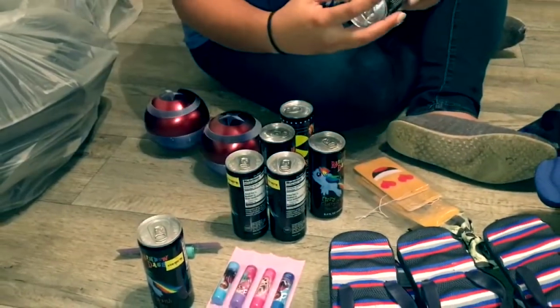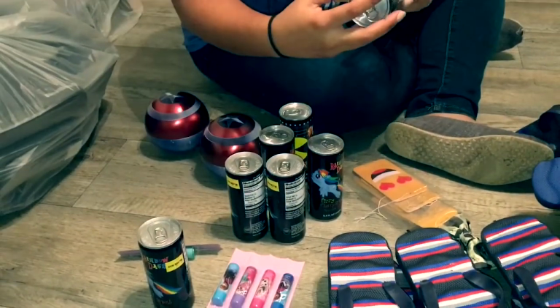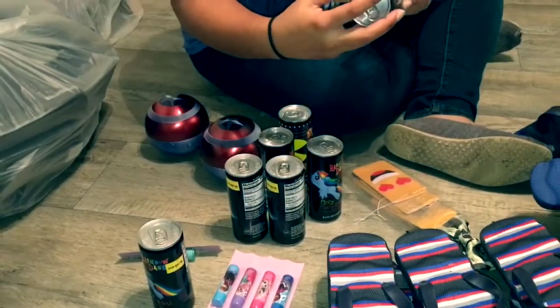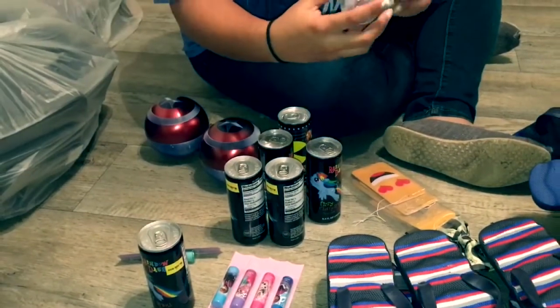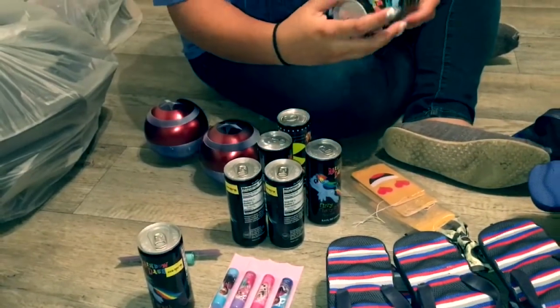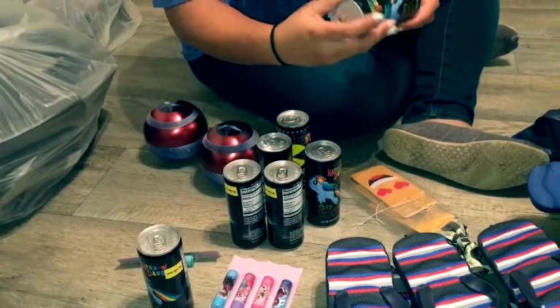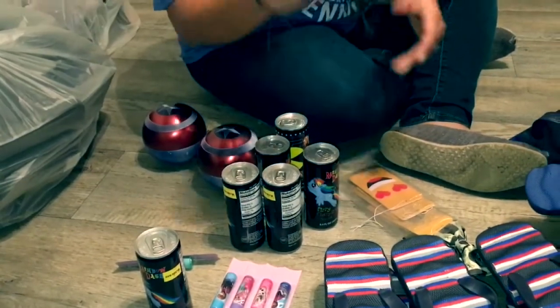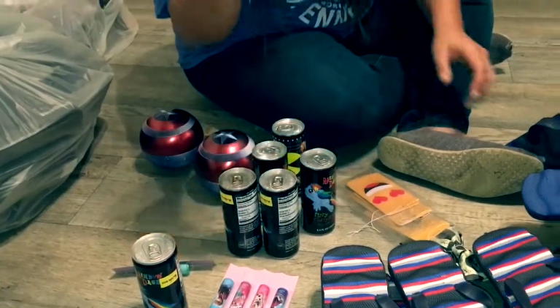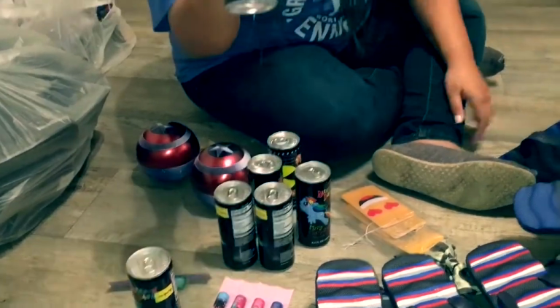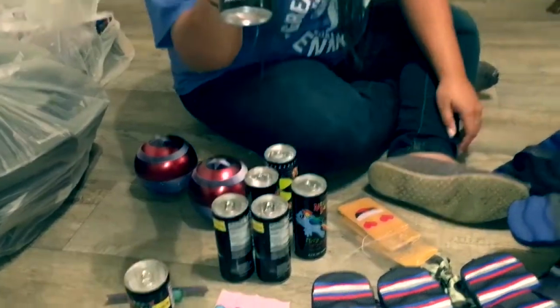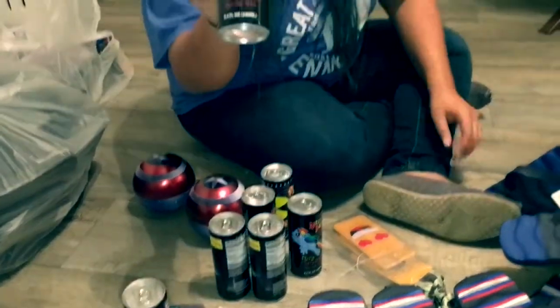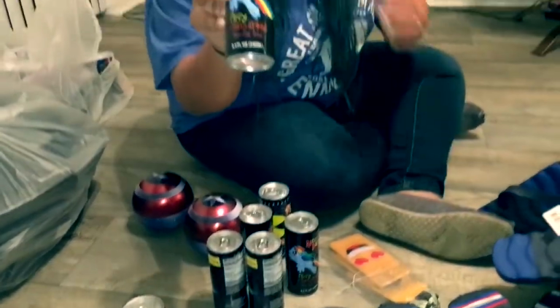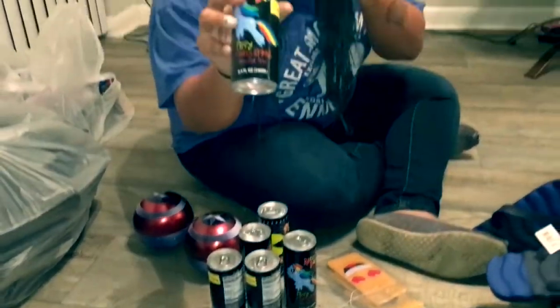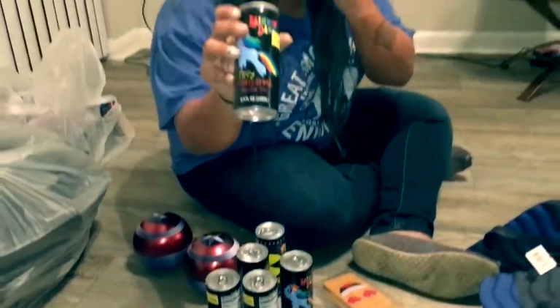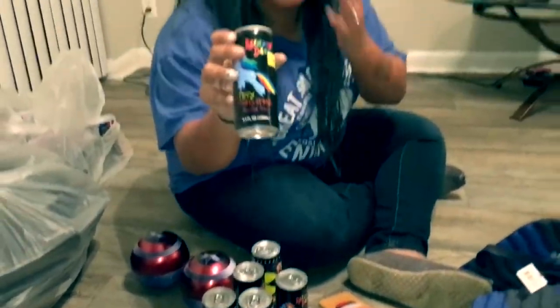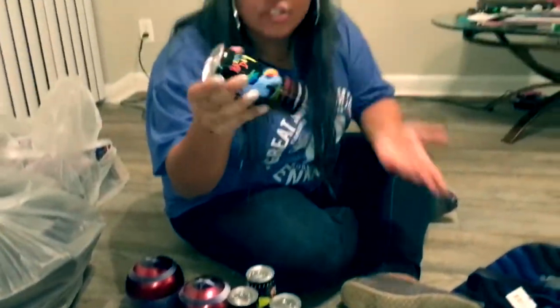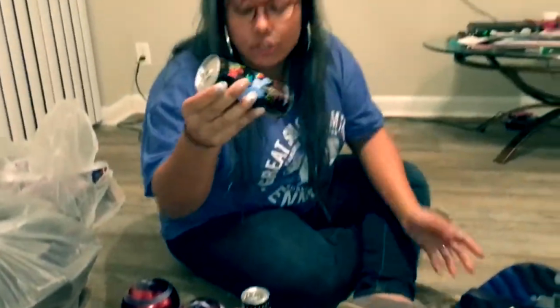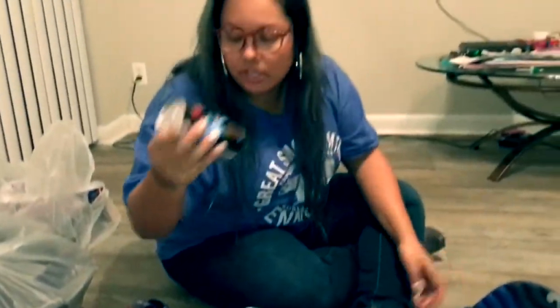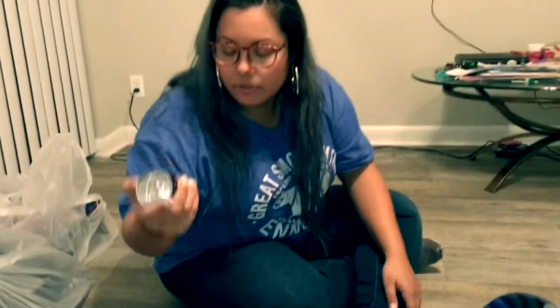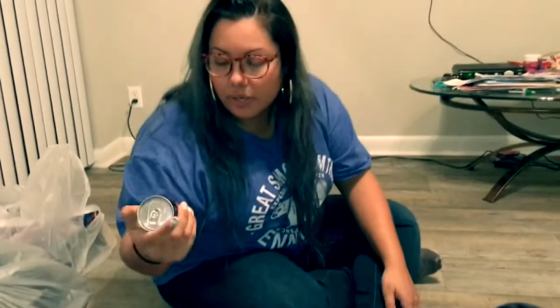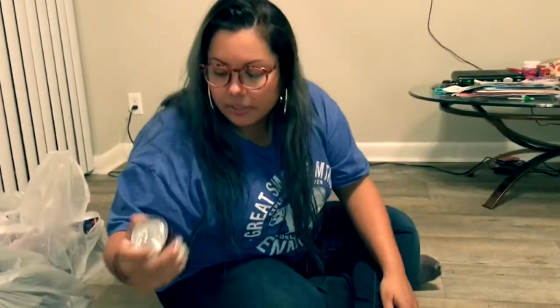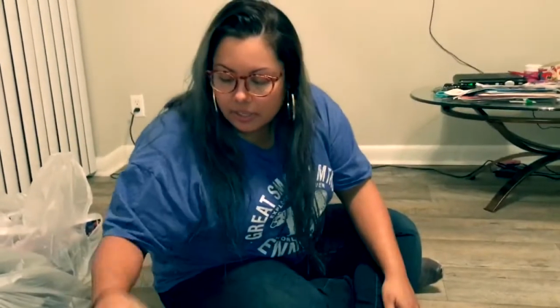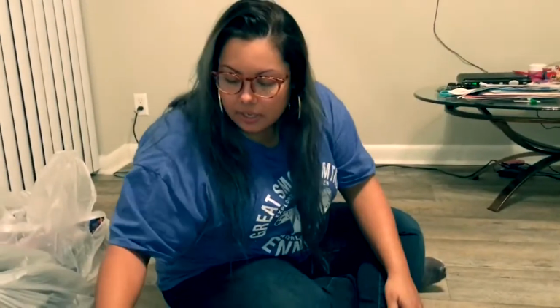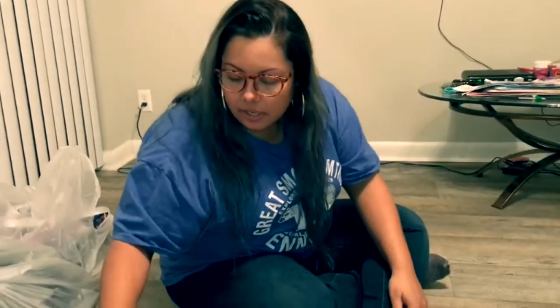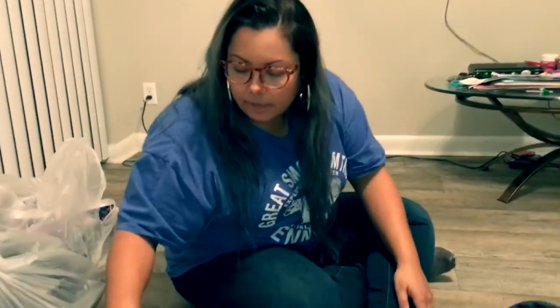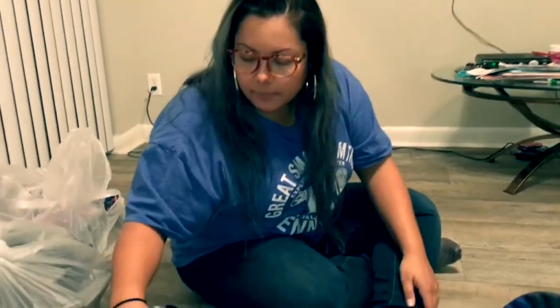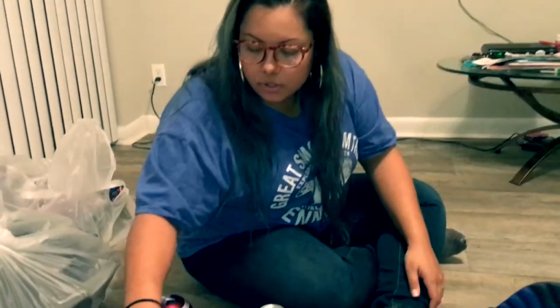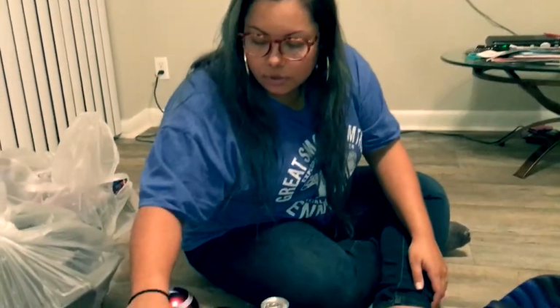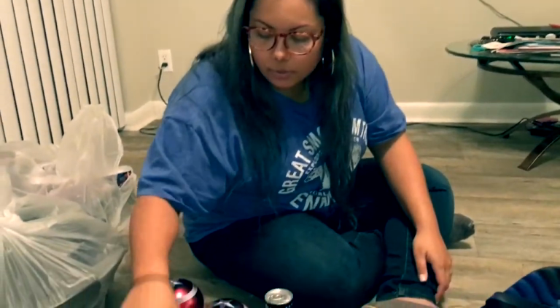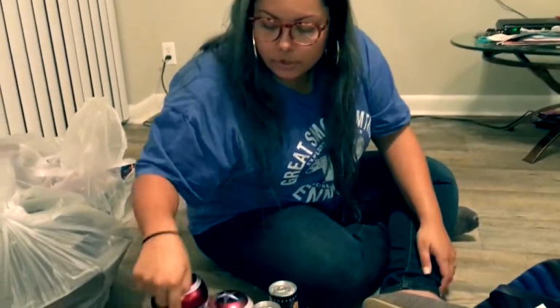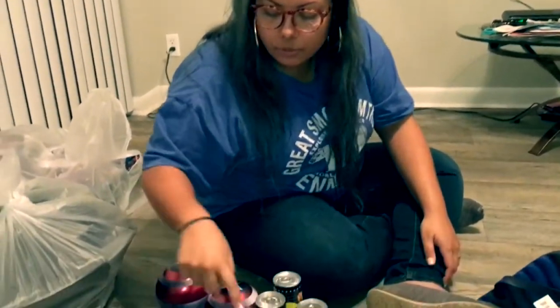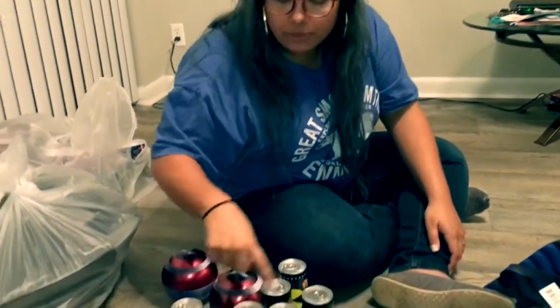We also found a whole bunch of energy drinks, and then these are like fizzy drinks that kids can drink. There's one, two, three, four, five, six, seven of those.